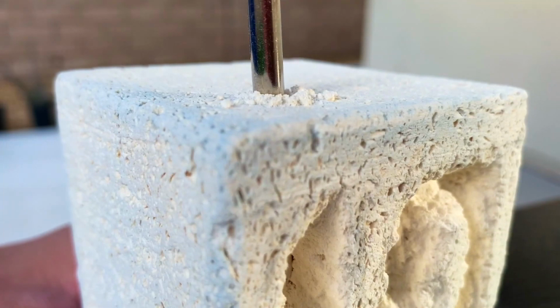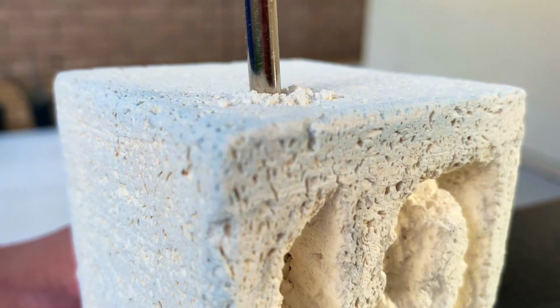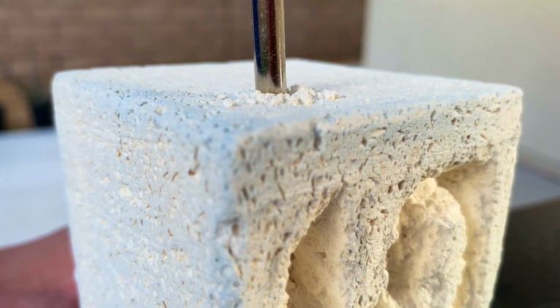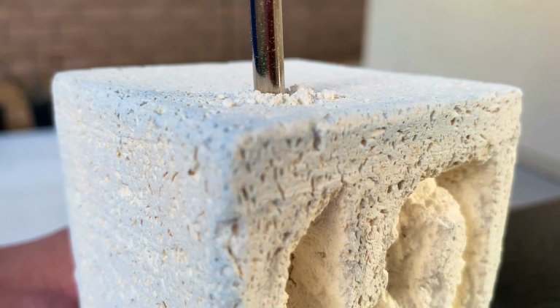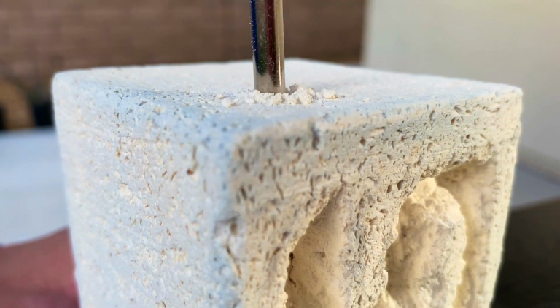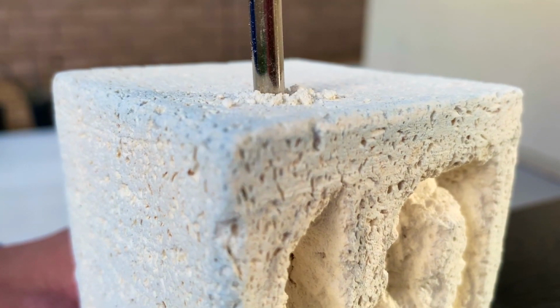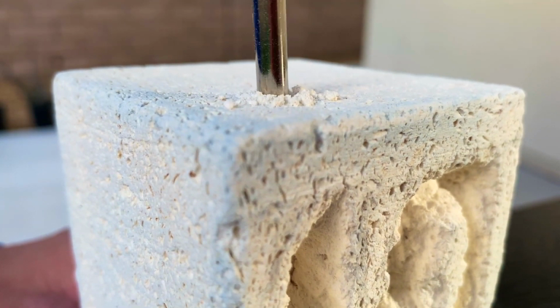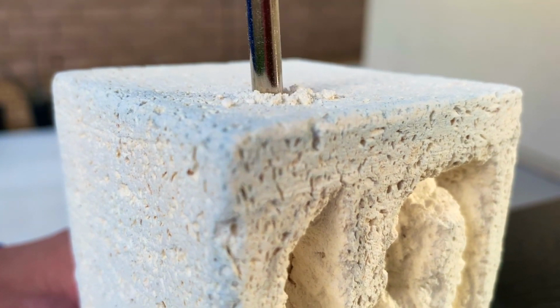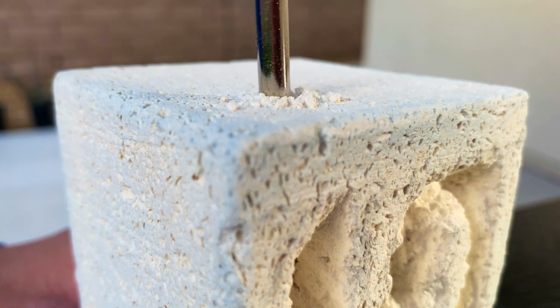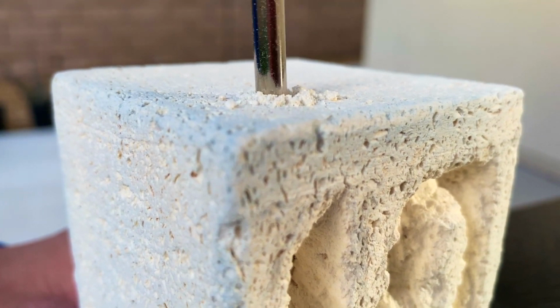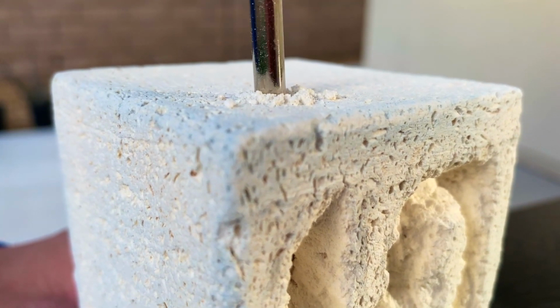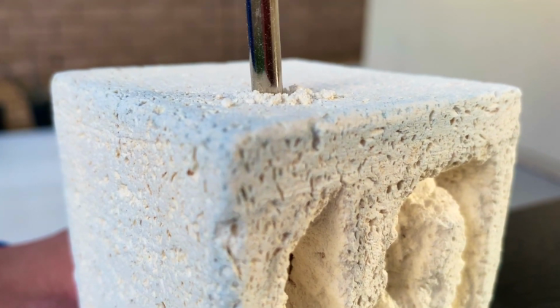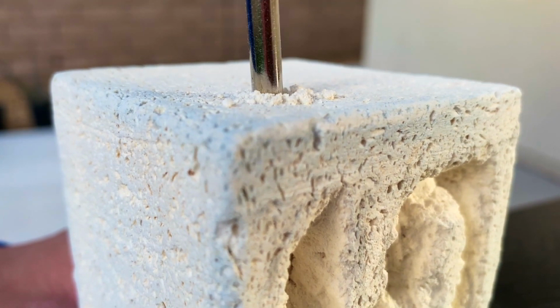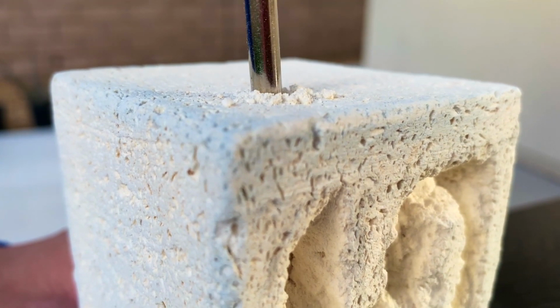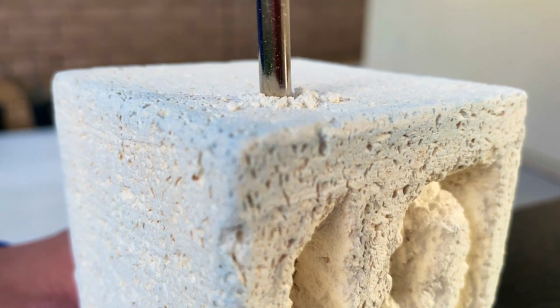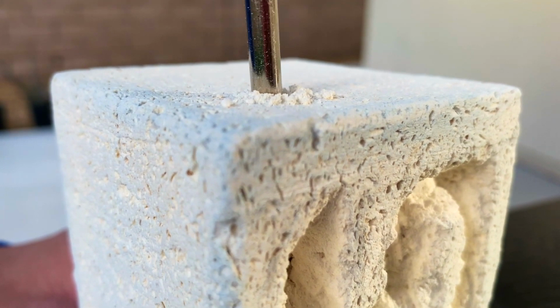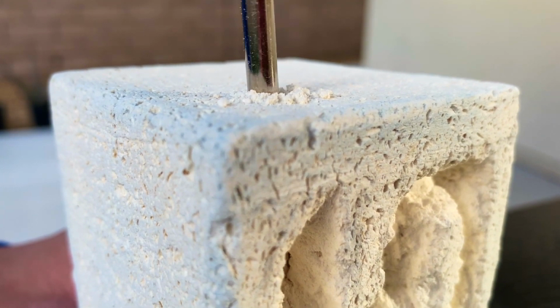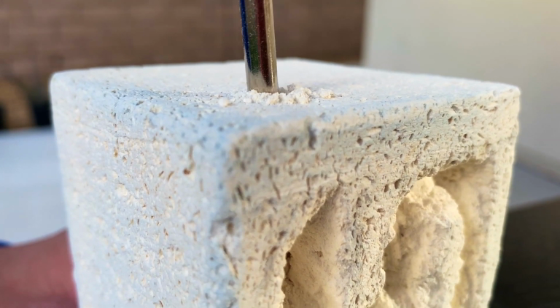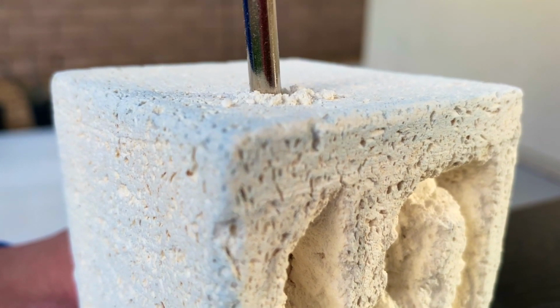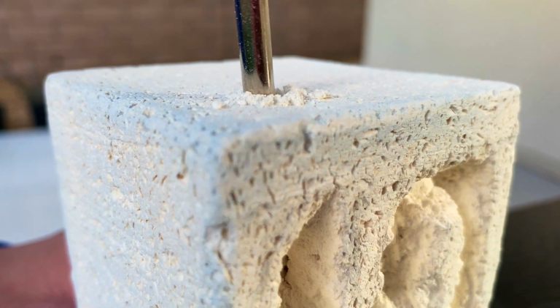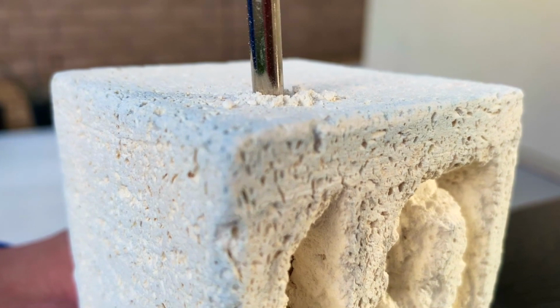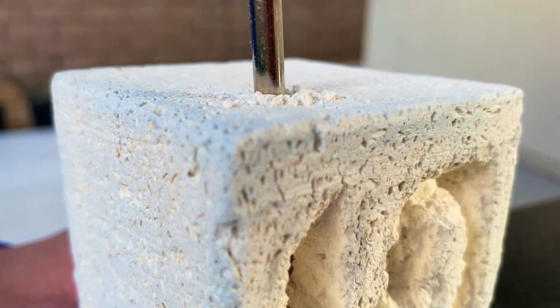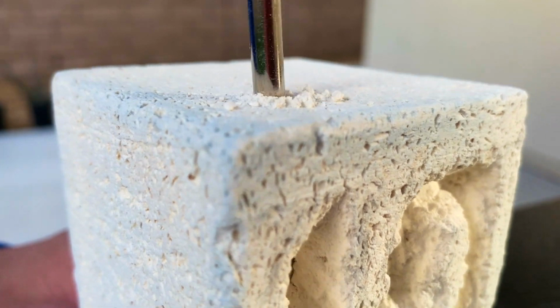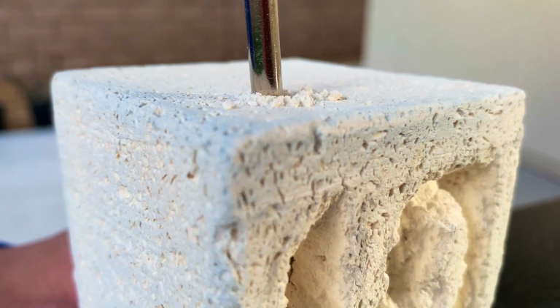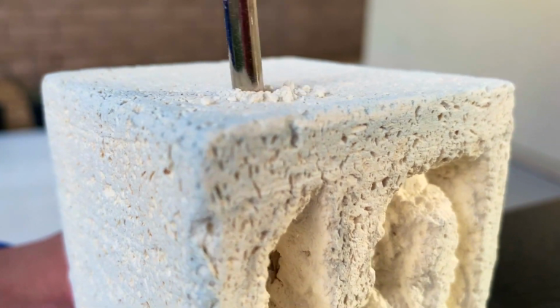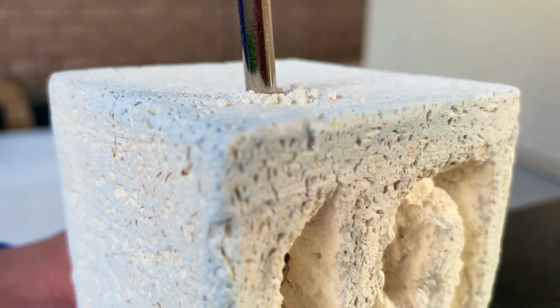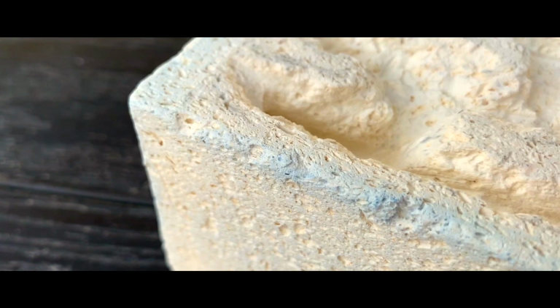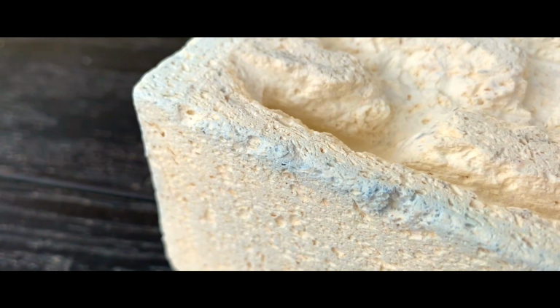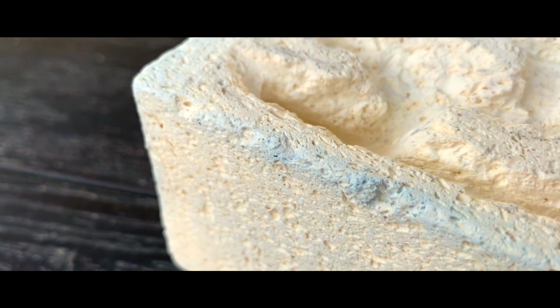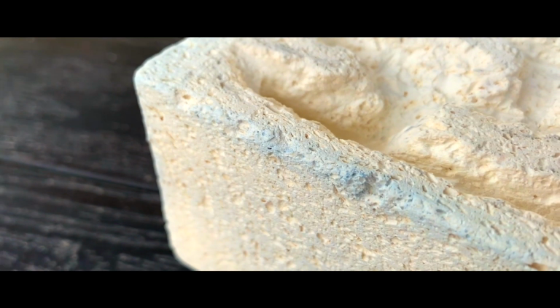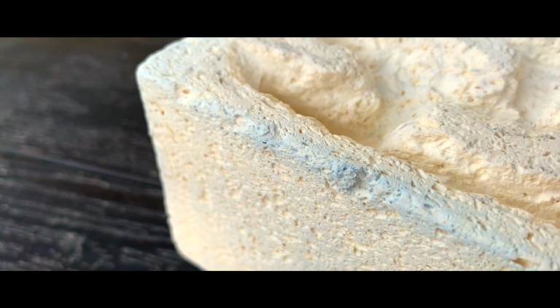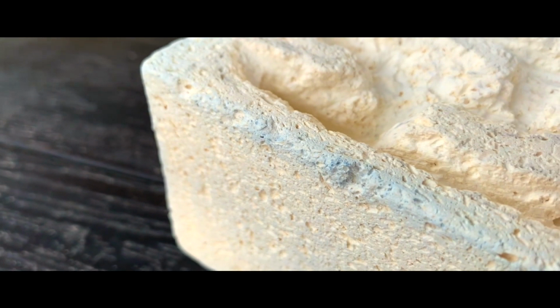Using a screwdriver, I made a small hole on the side. This is where I will be attaching tubing to connect a colony to move into this nest later on.